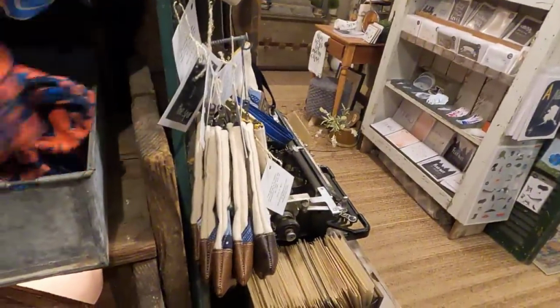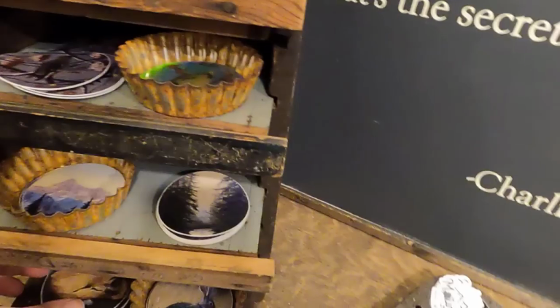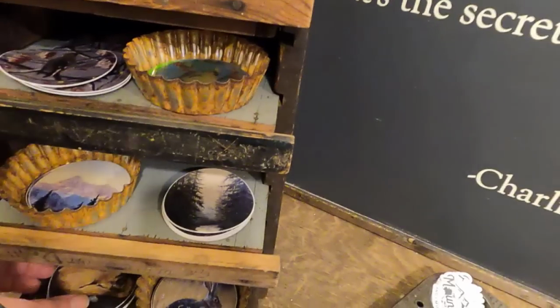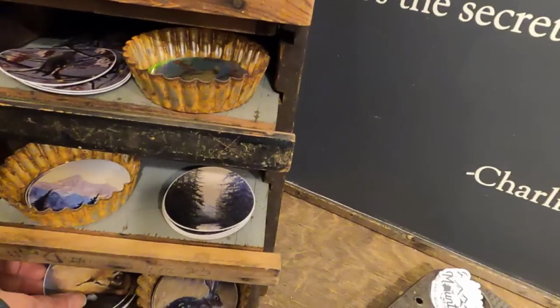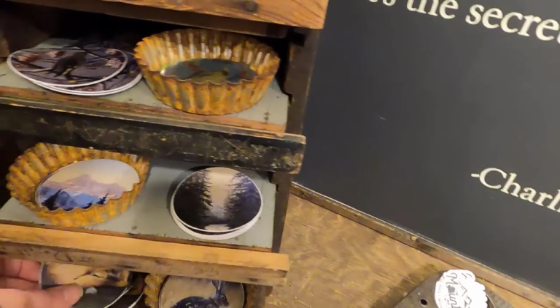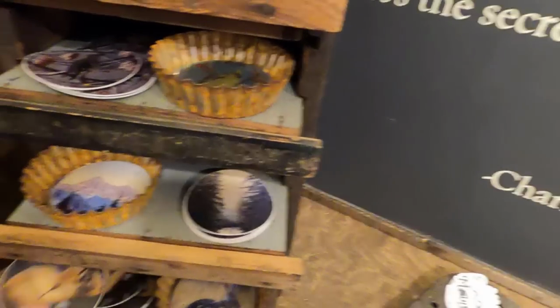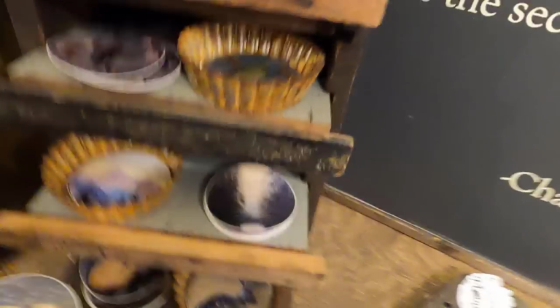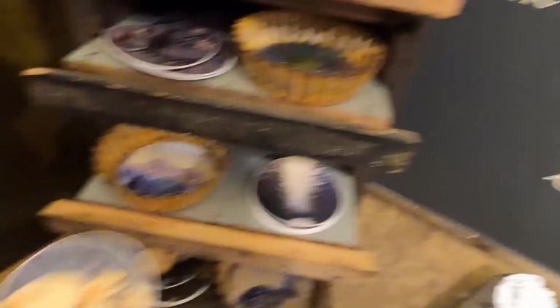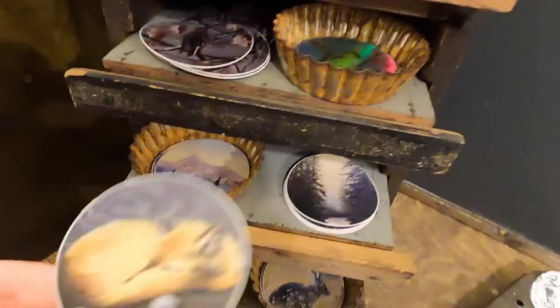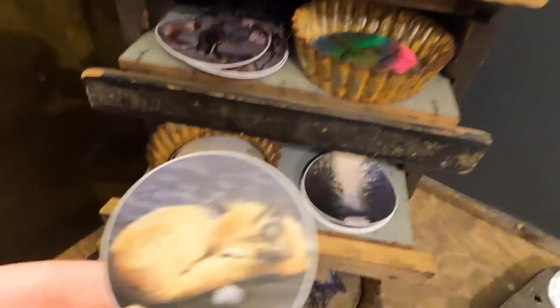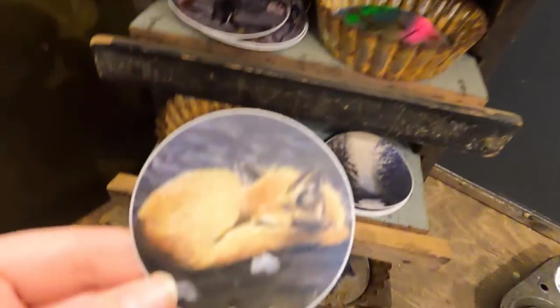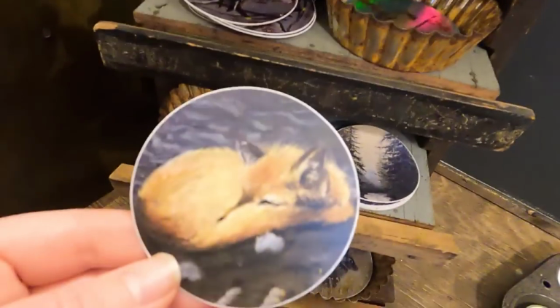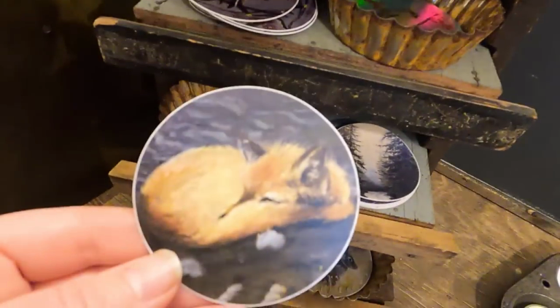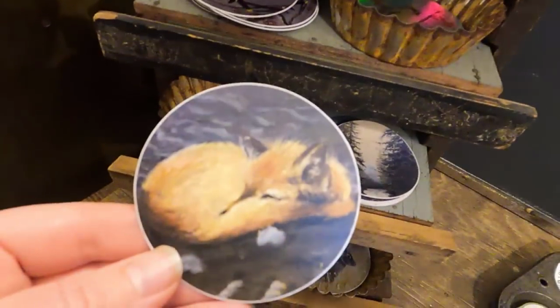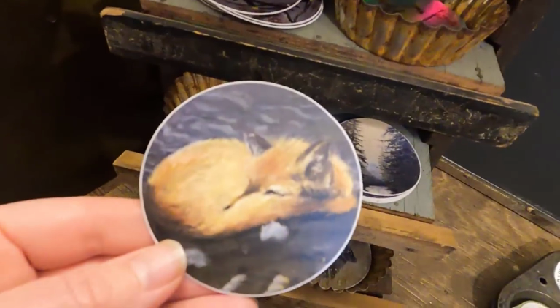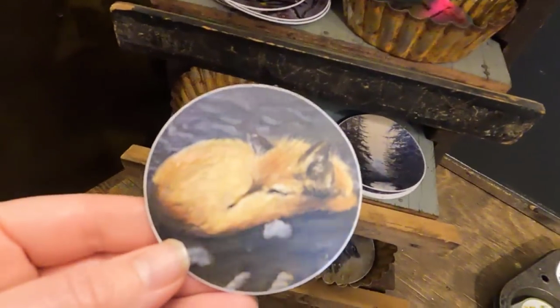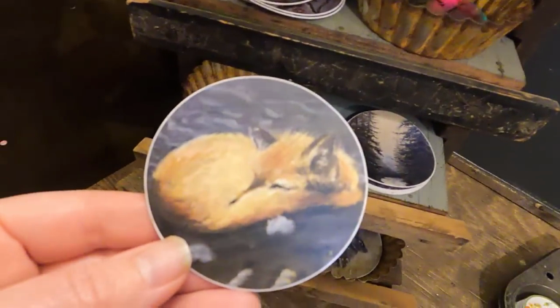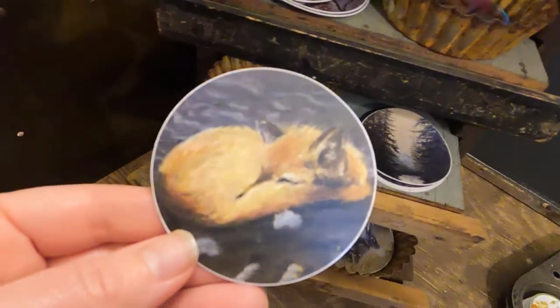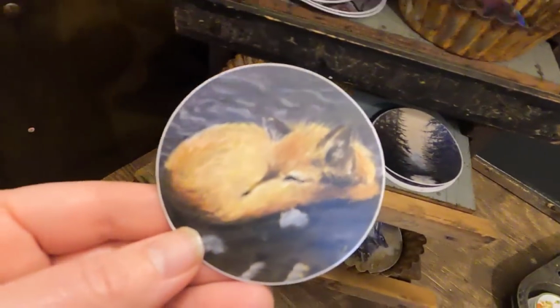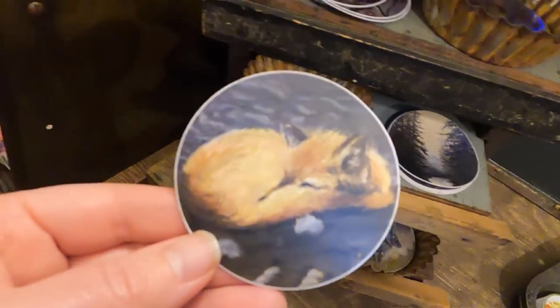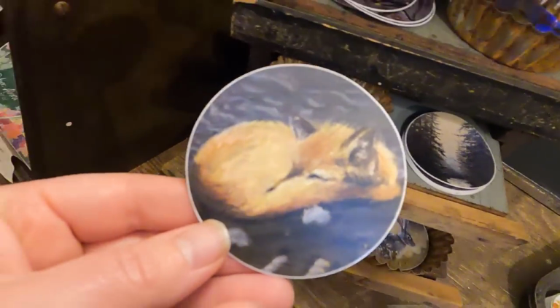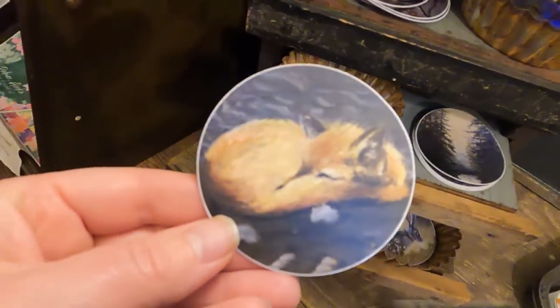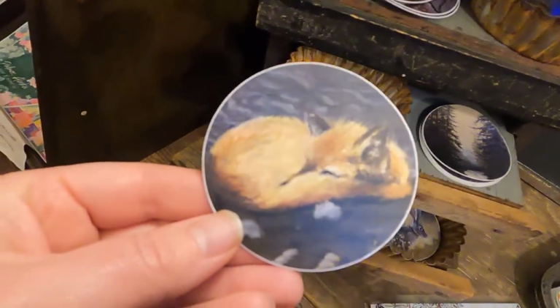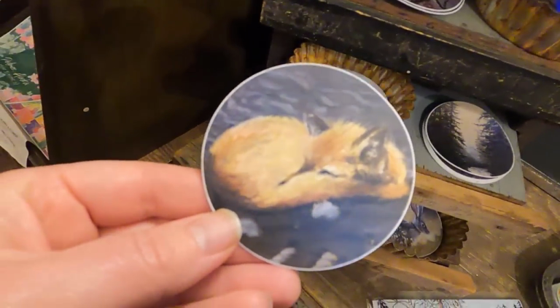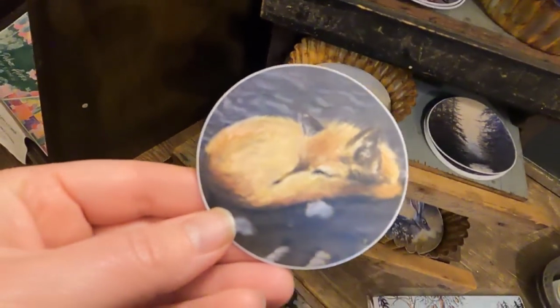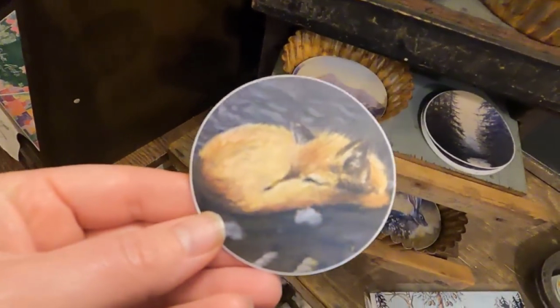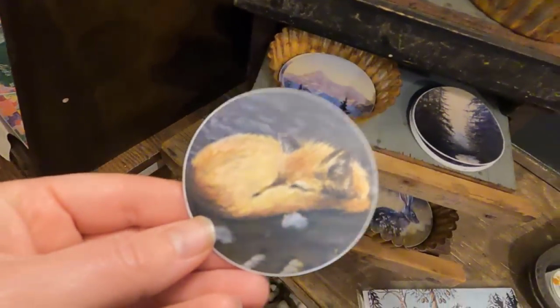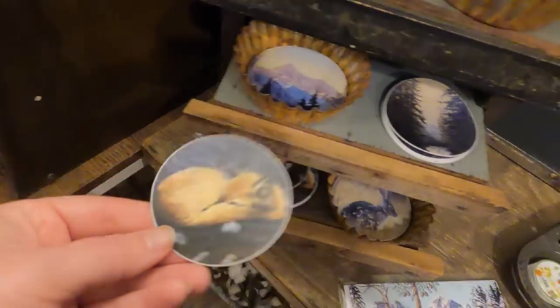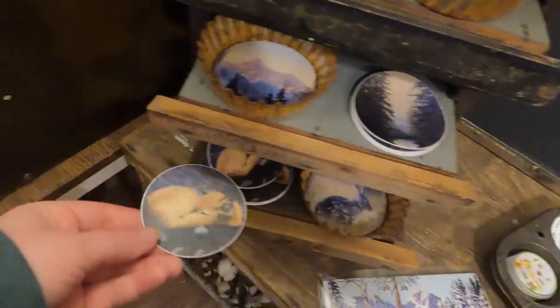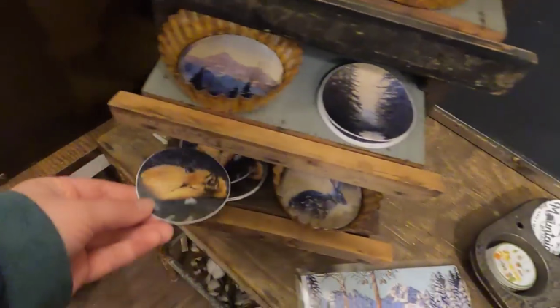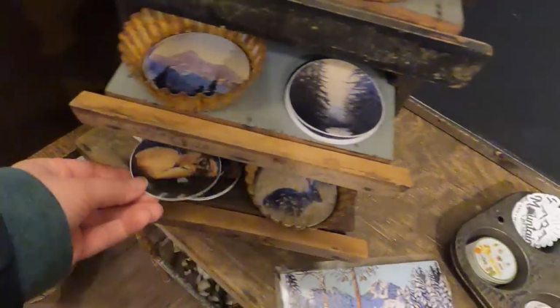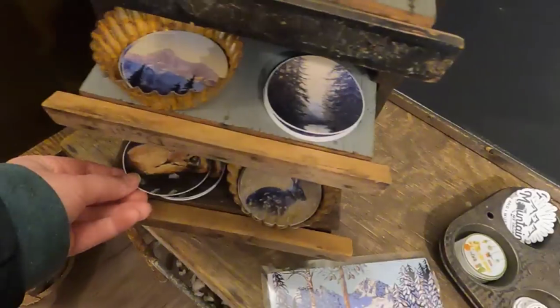These beautiful stickers are from my amazingly talented friend Andrea, made from her oil paintings. Aren't they beautiful?